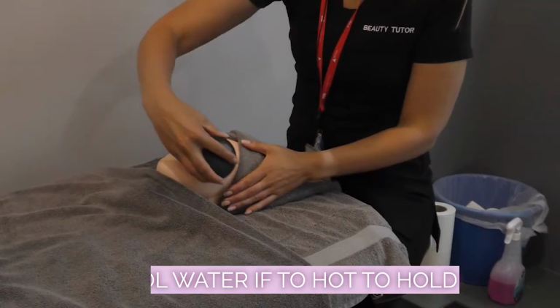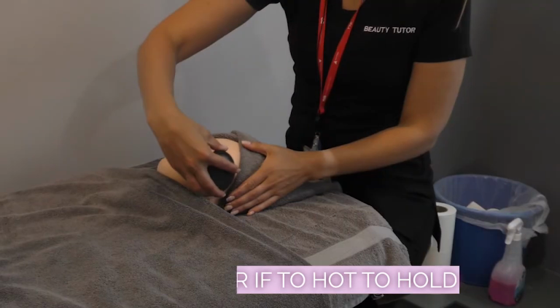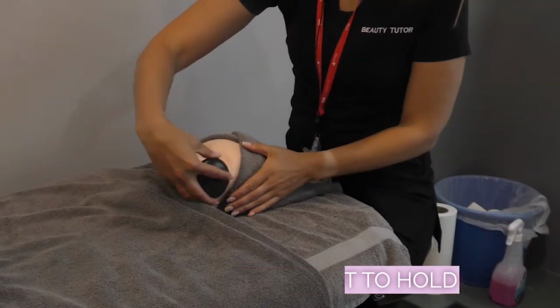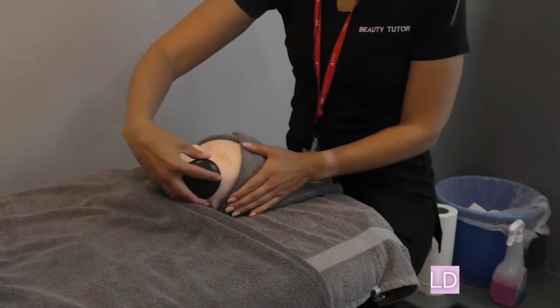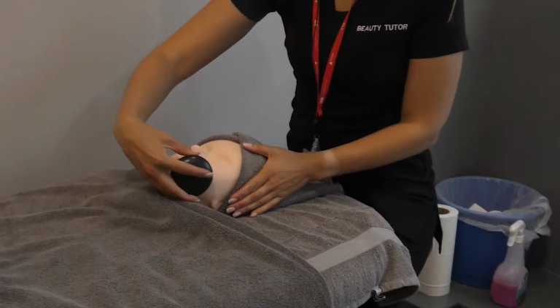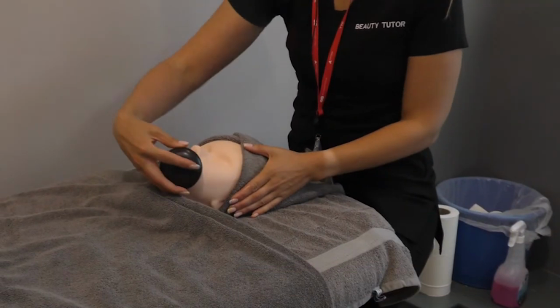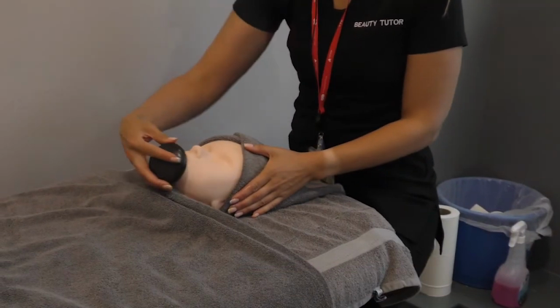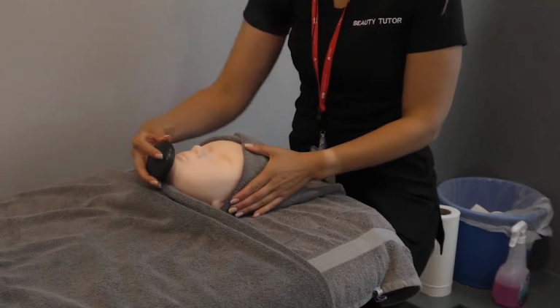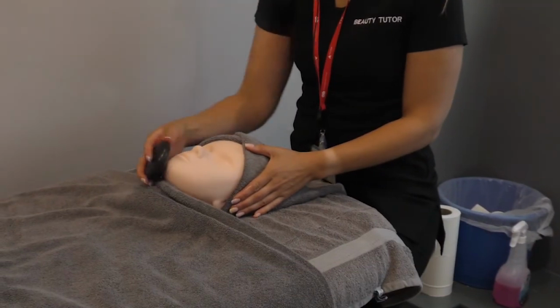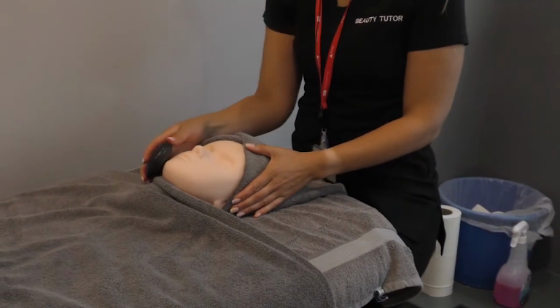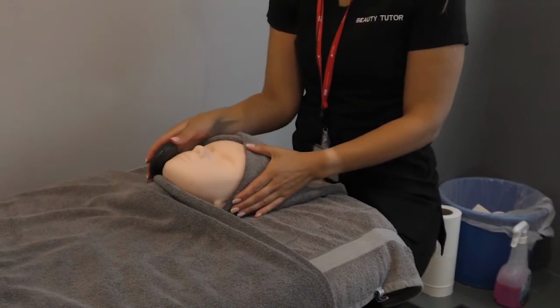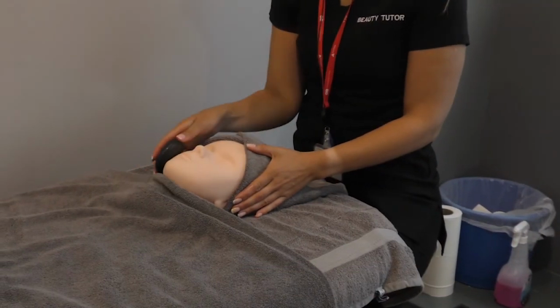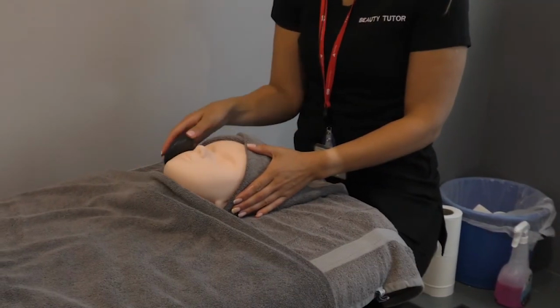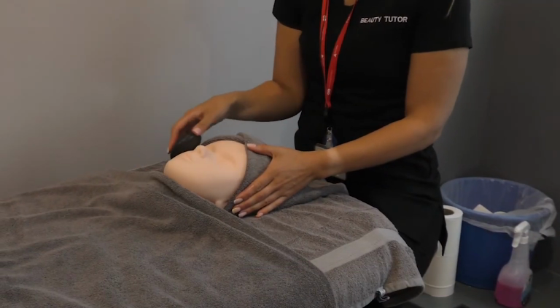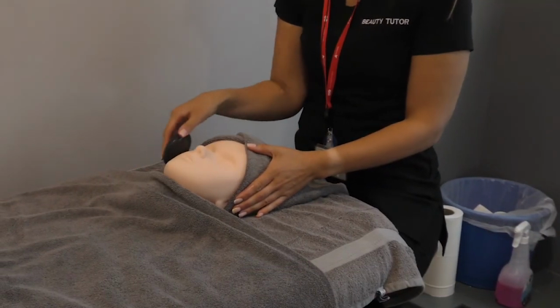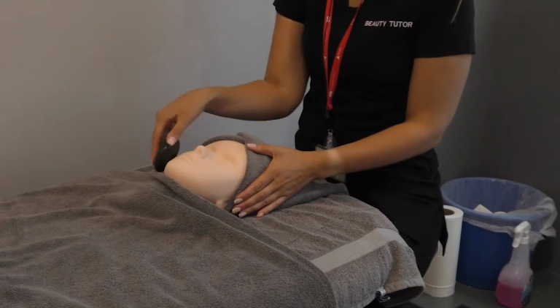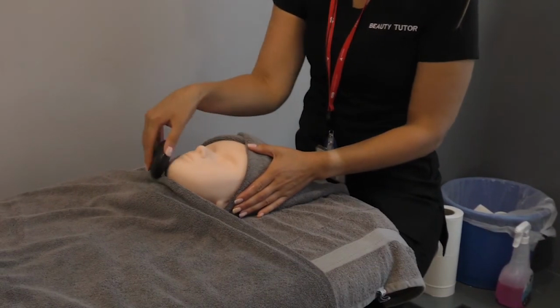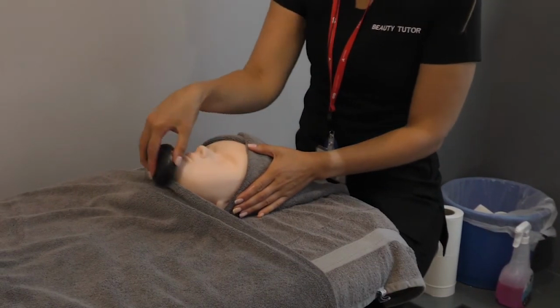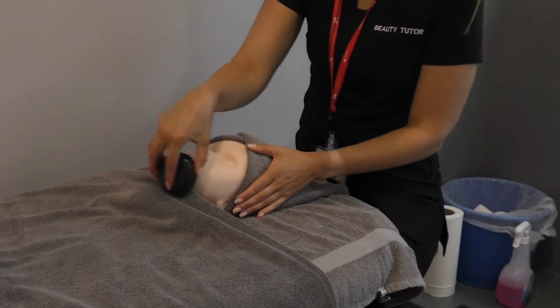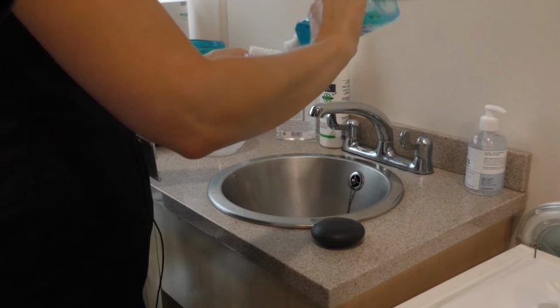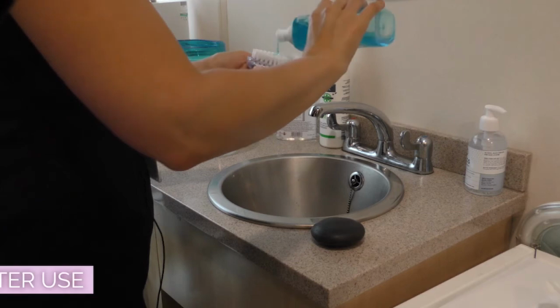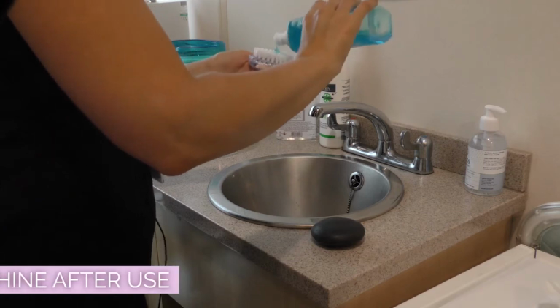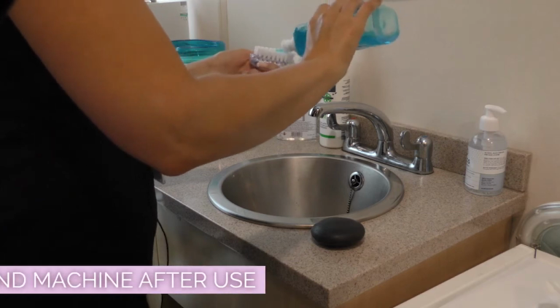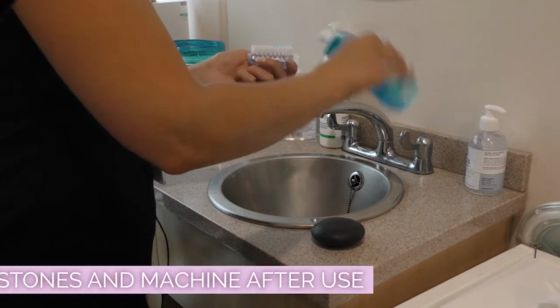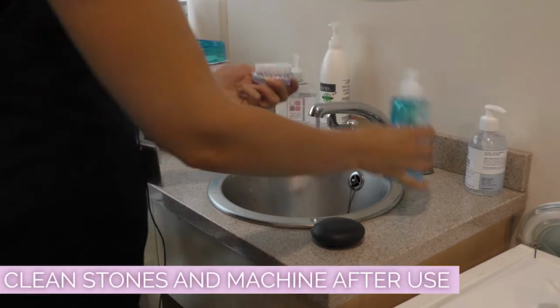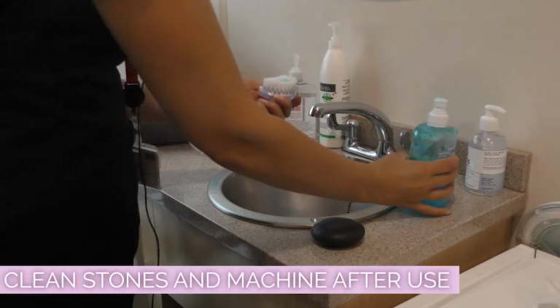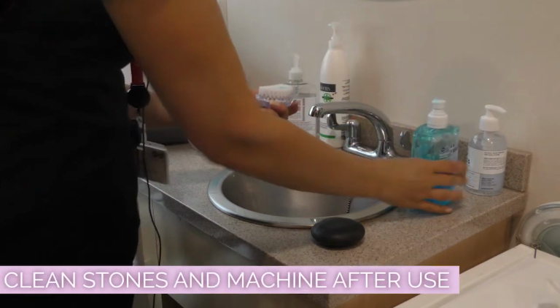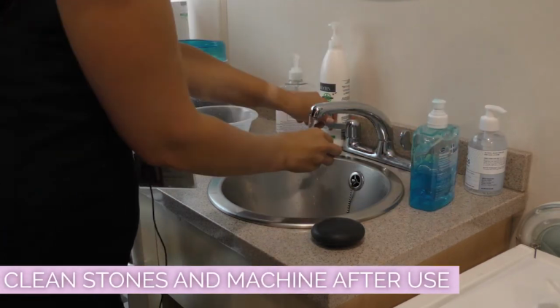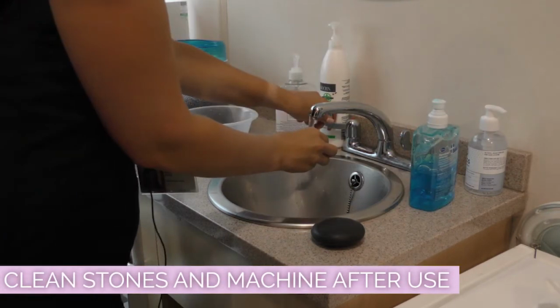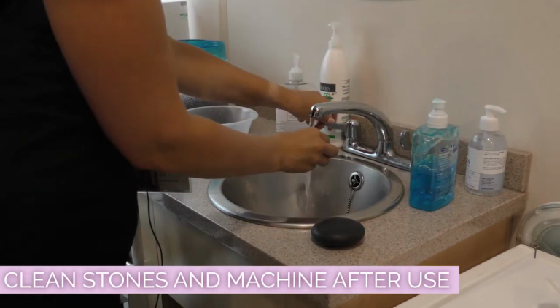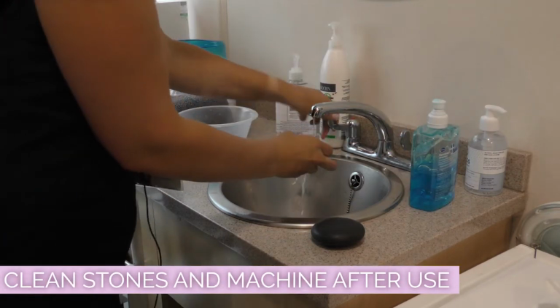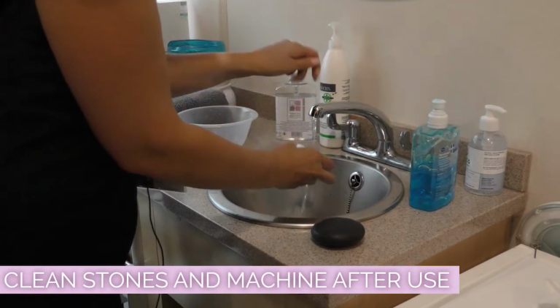Once the massage is complete, the stones and the machine should be cleaned with warm soapy water.